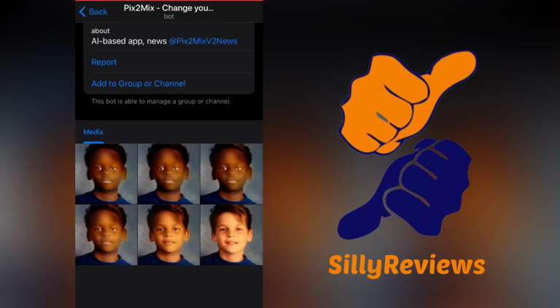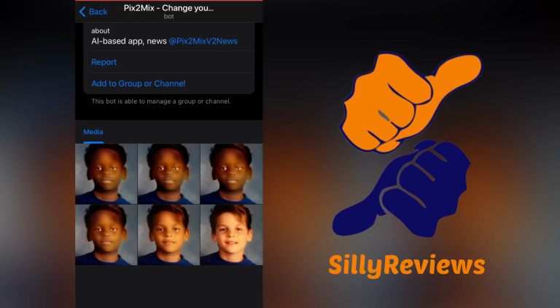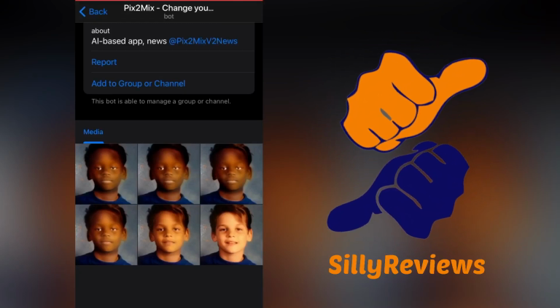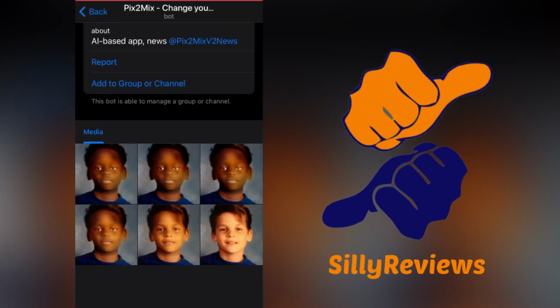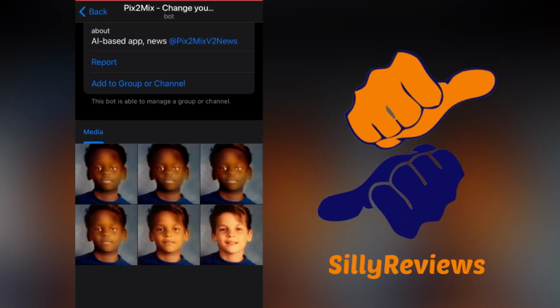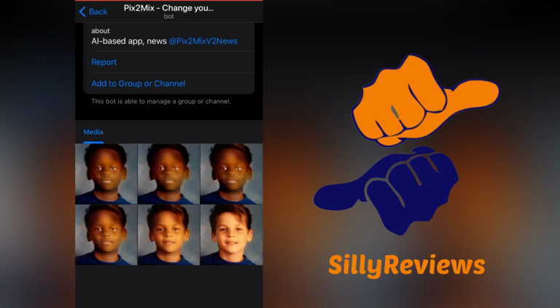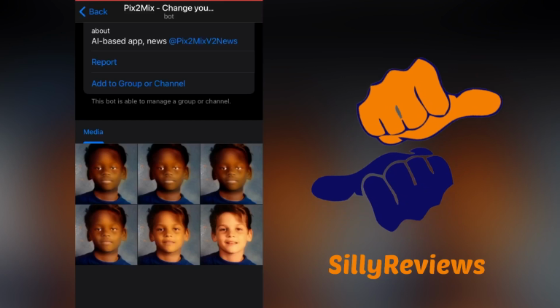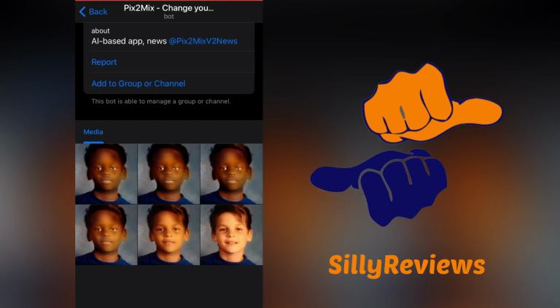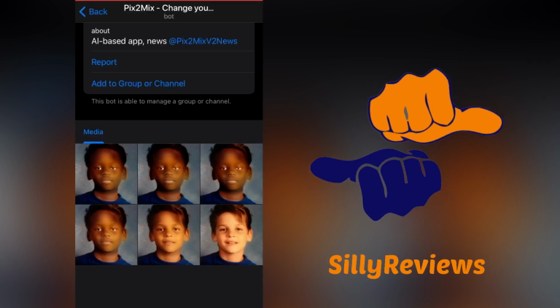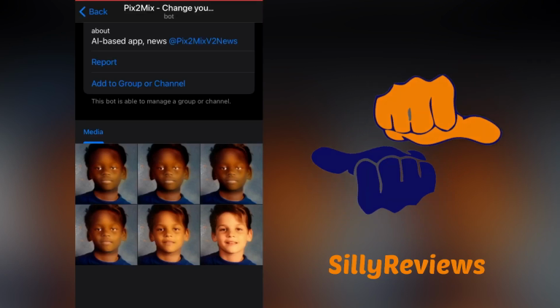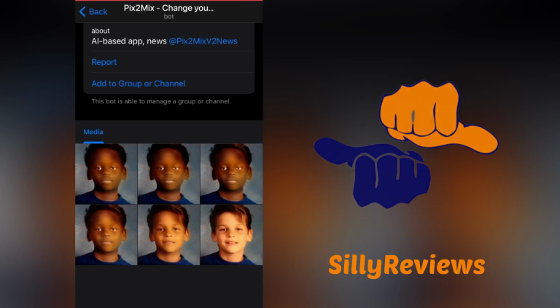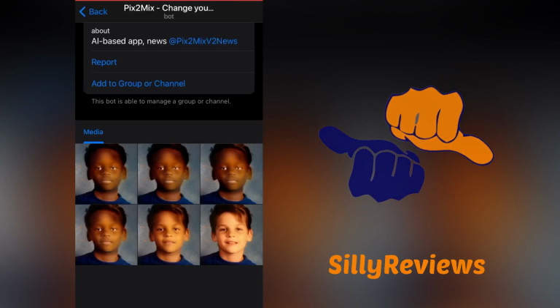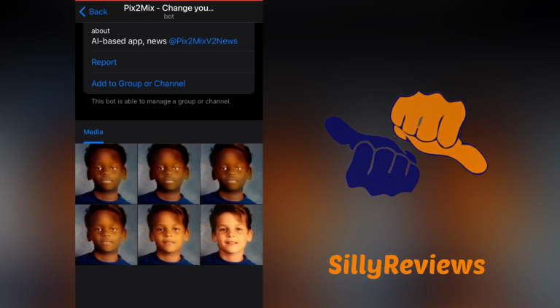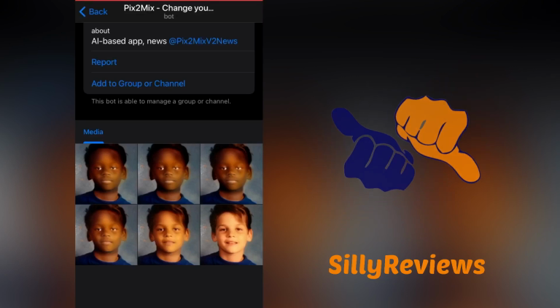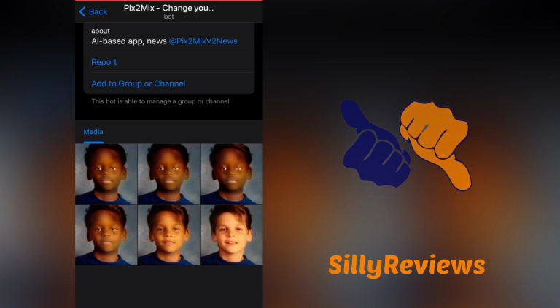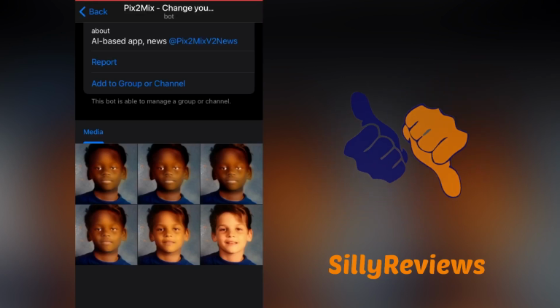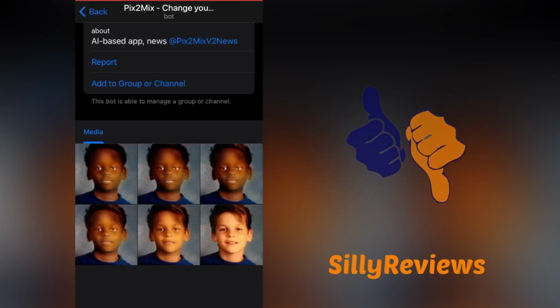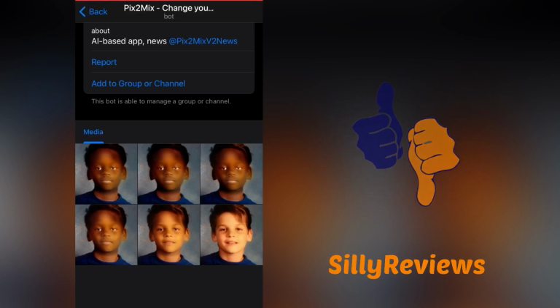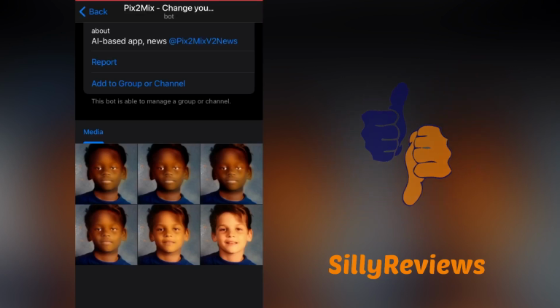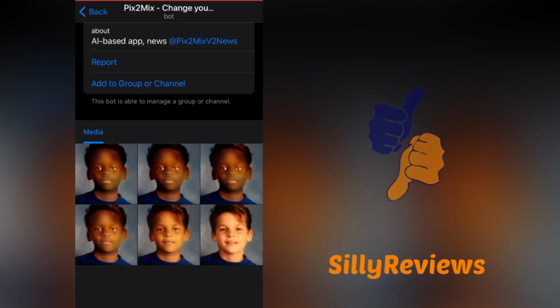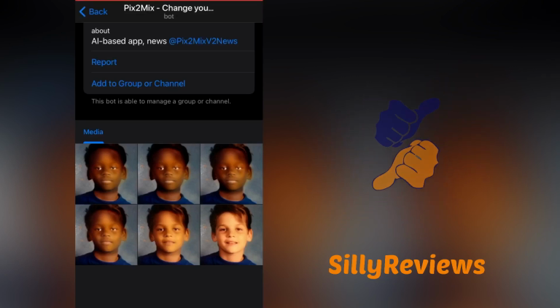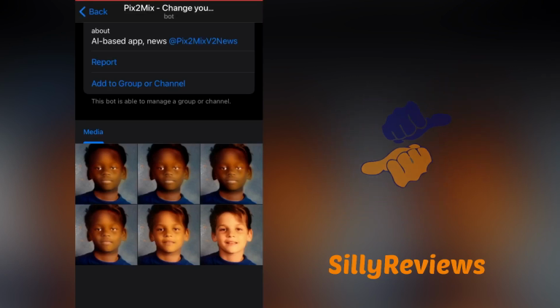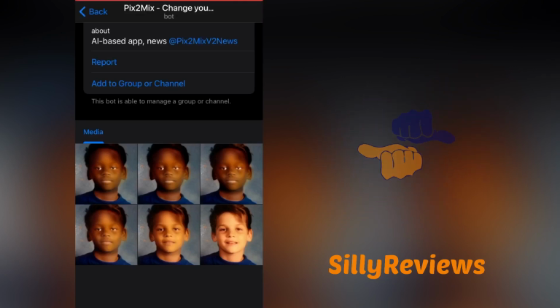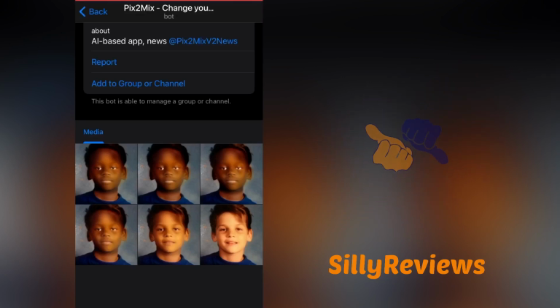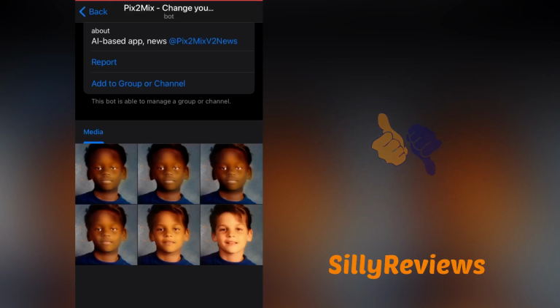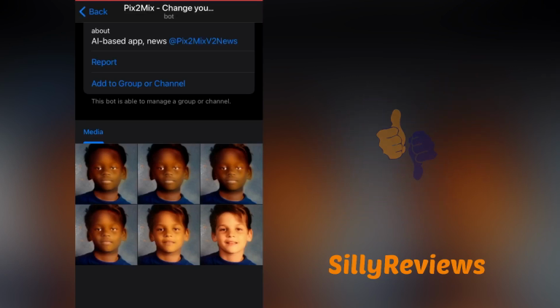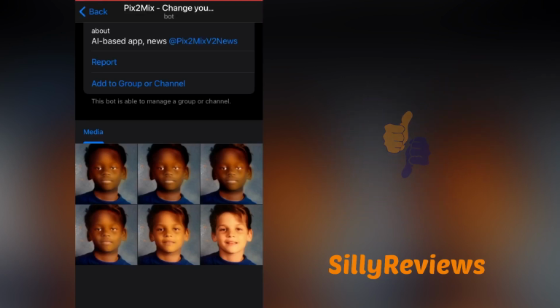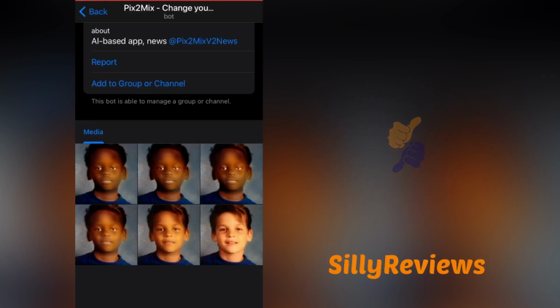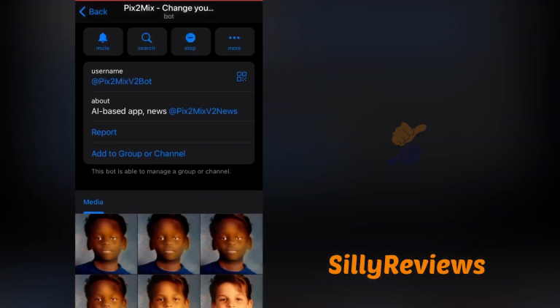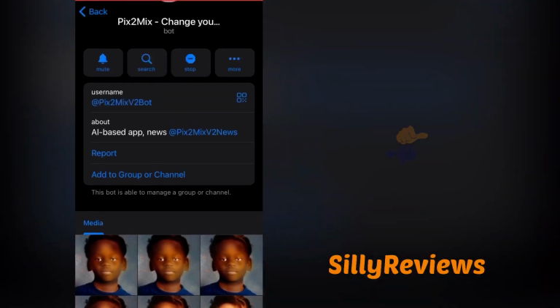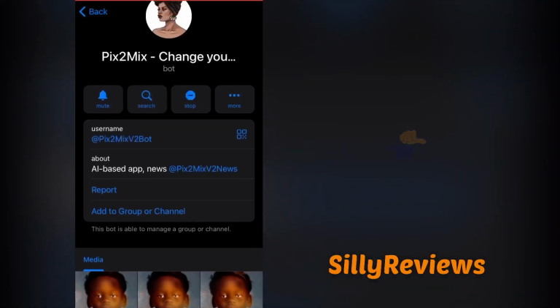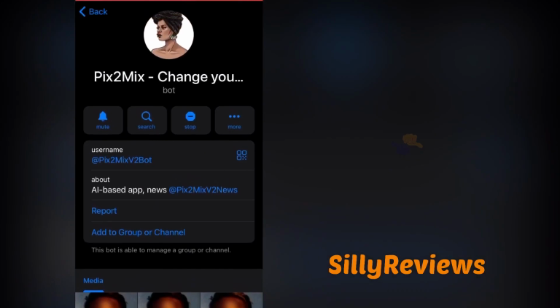Ryan here, Silly Reviews. Give me your thoughts in the comments, consider subscribing, and I really do appreciate you watching.